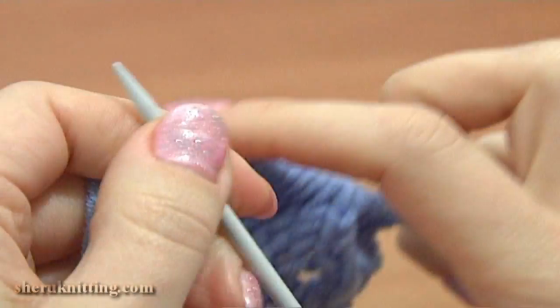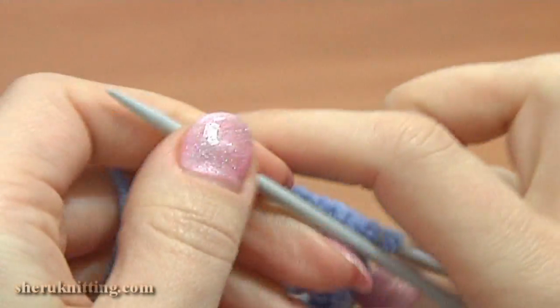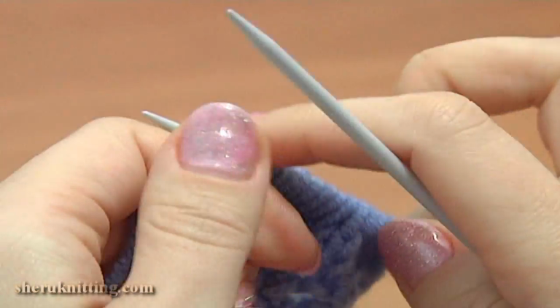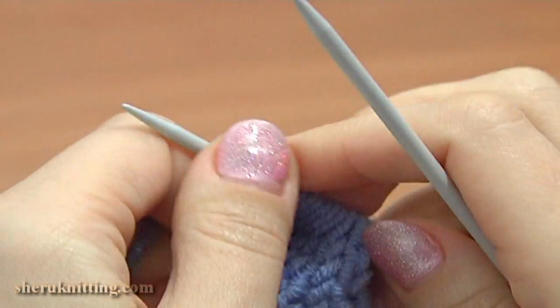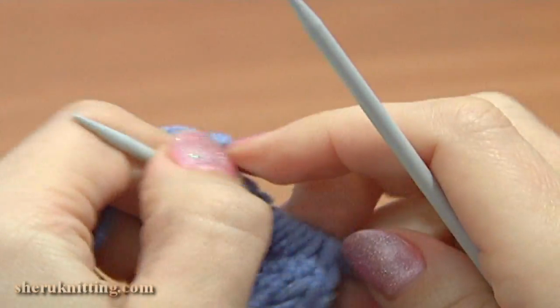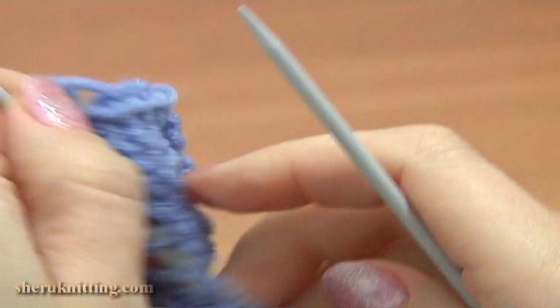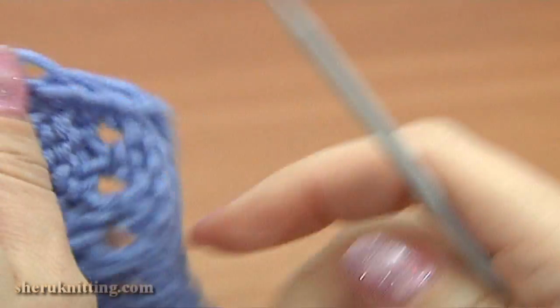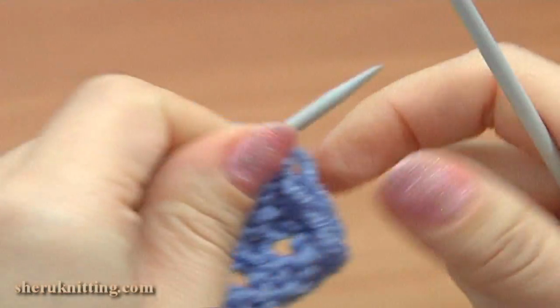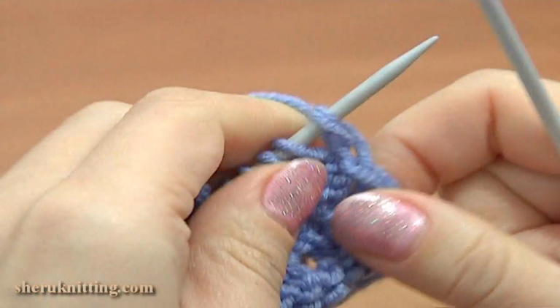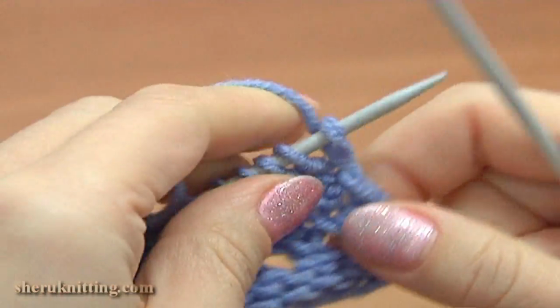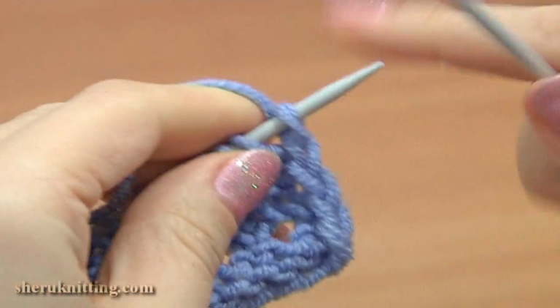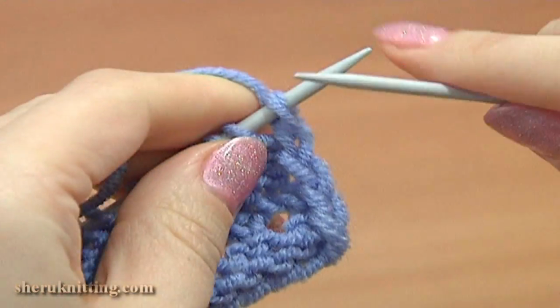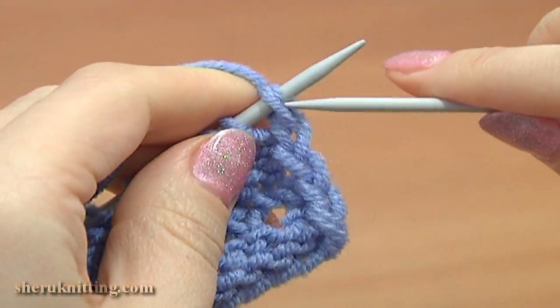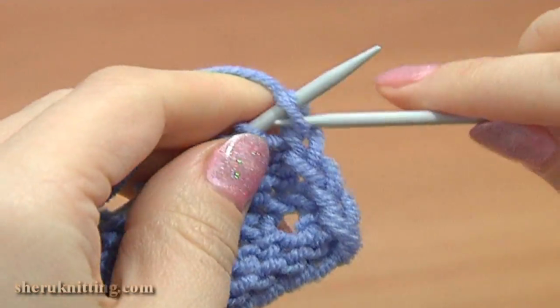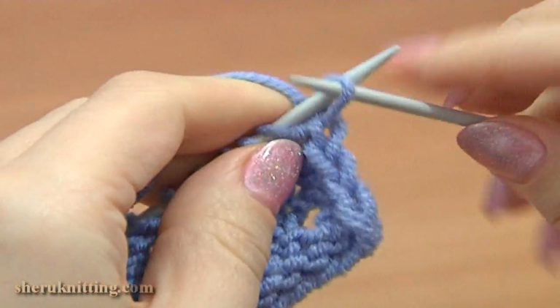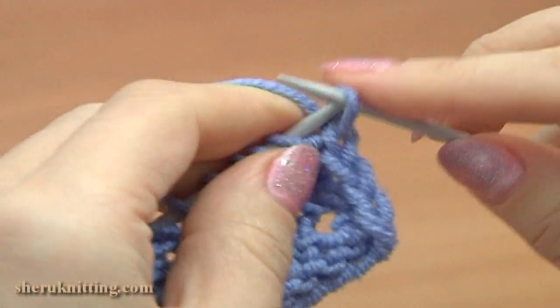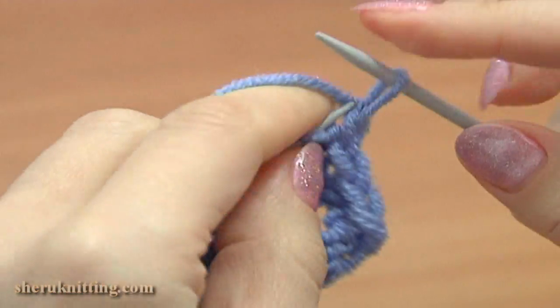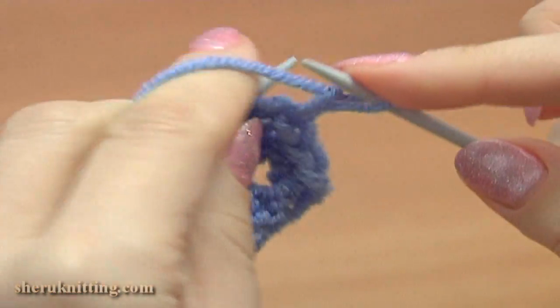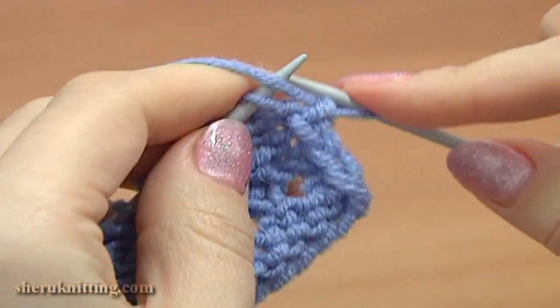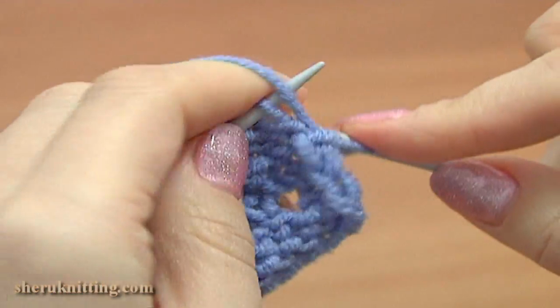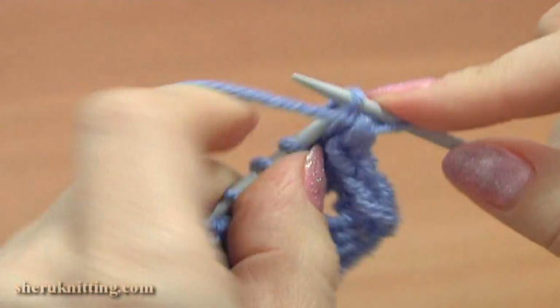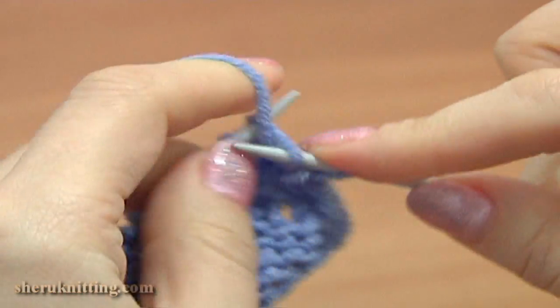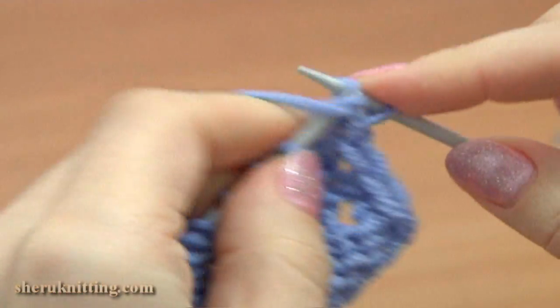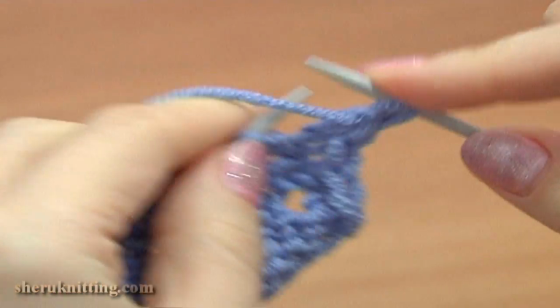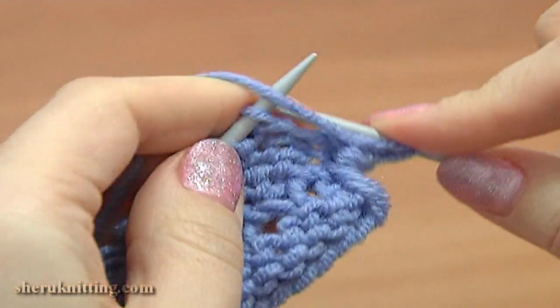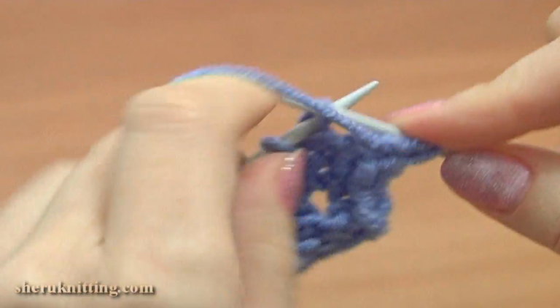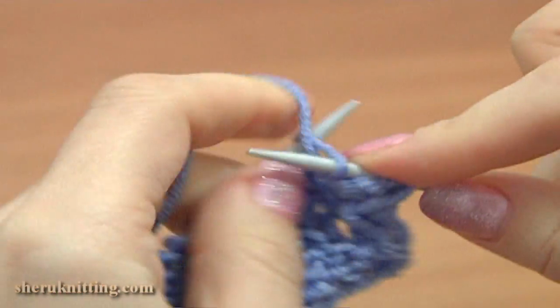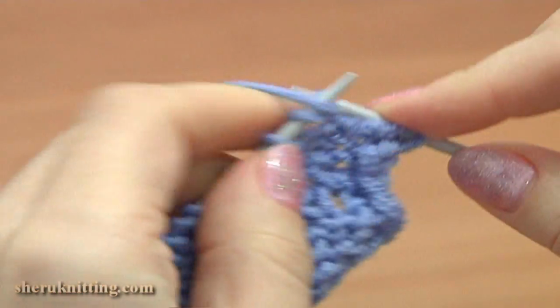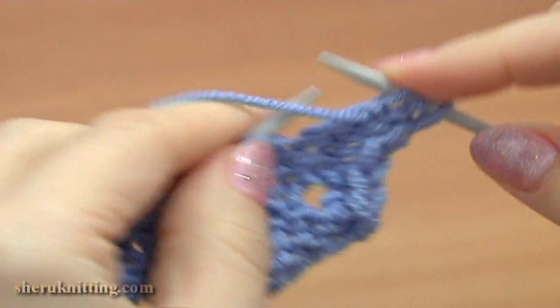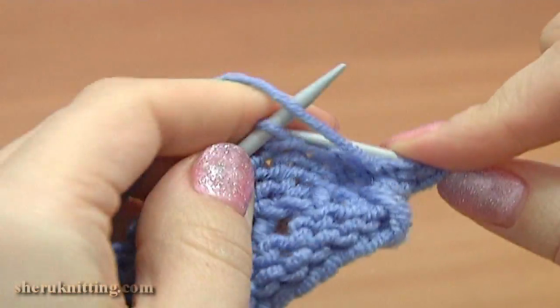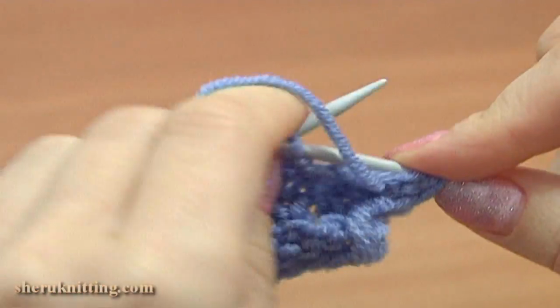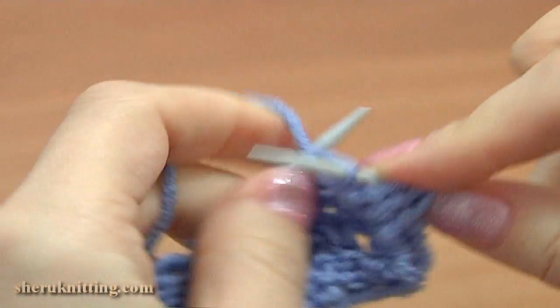Turn to the wrong side, row 8. Slip the first stitch and purl each stitch across the row.